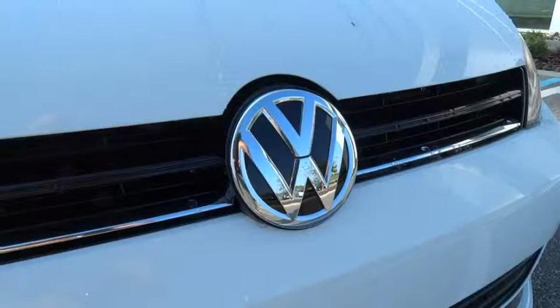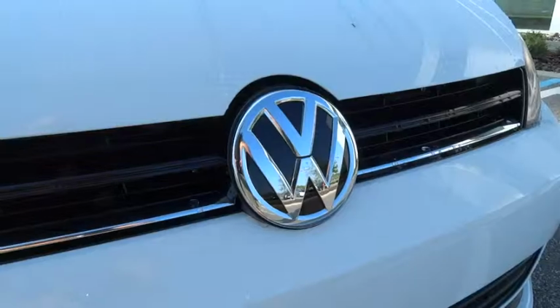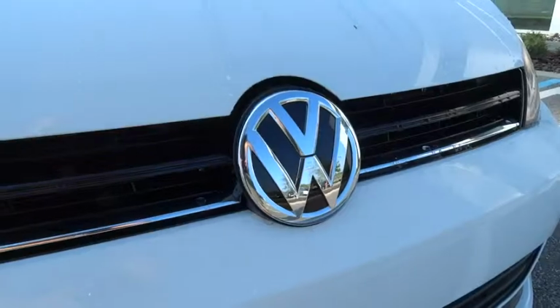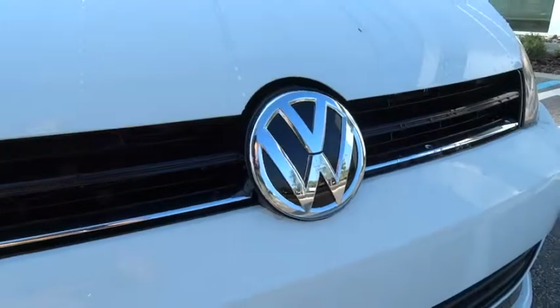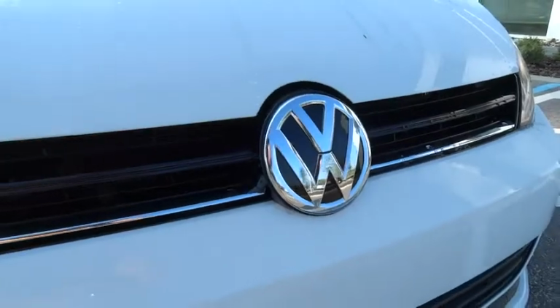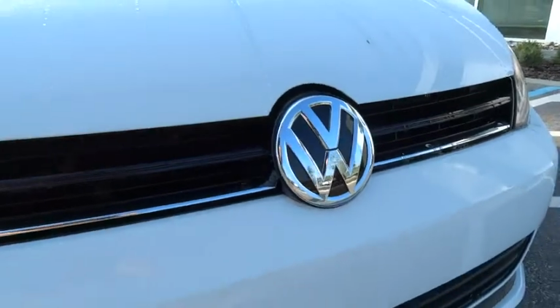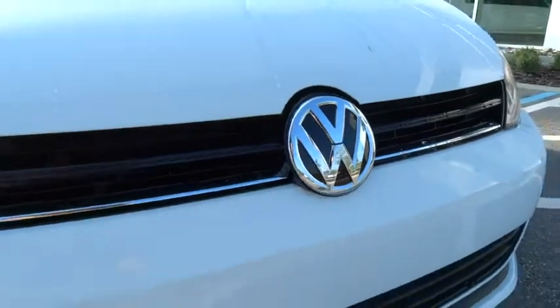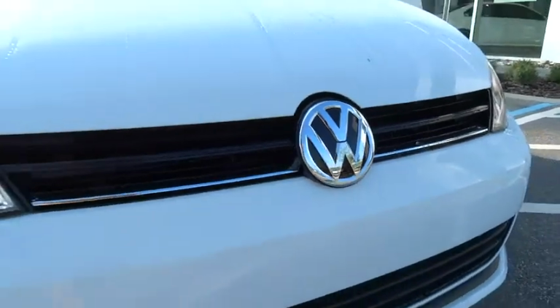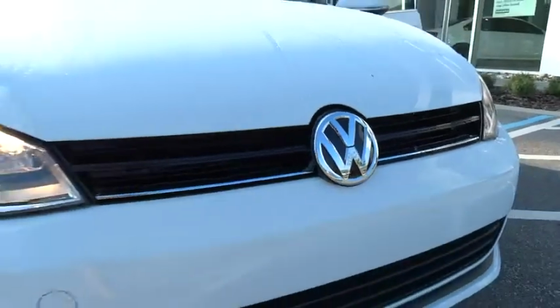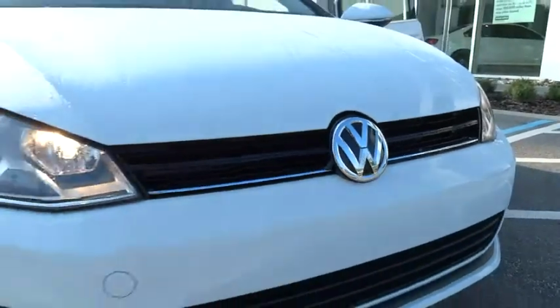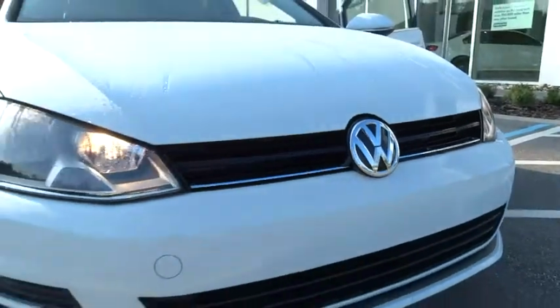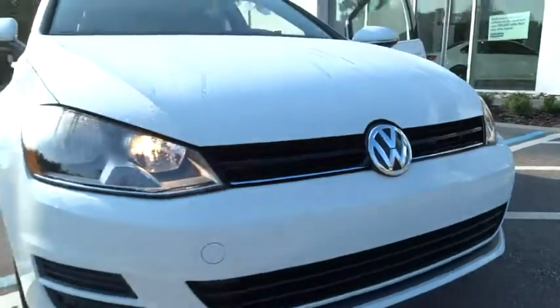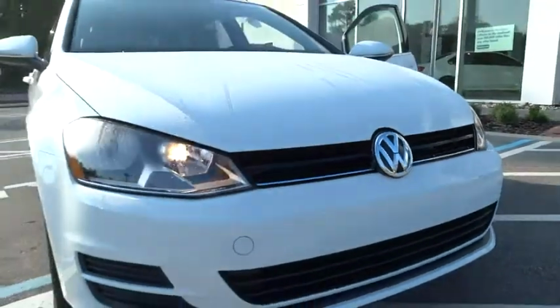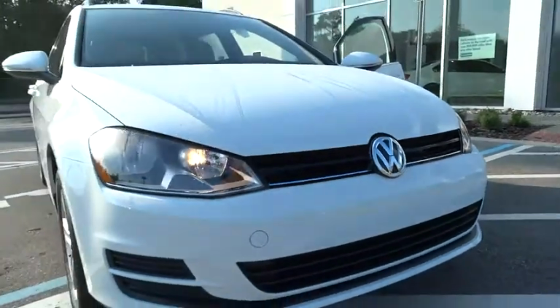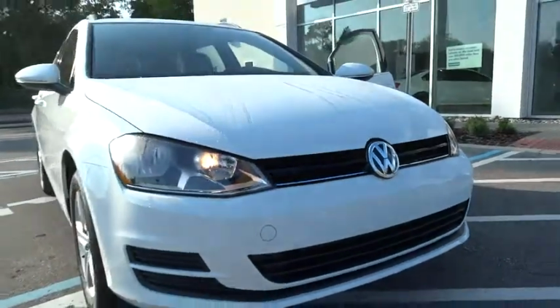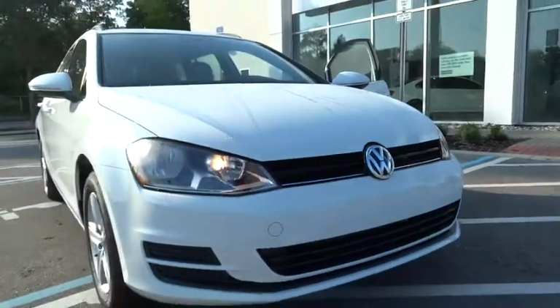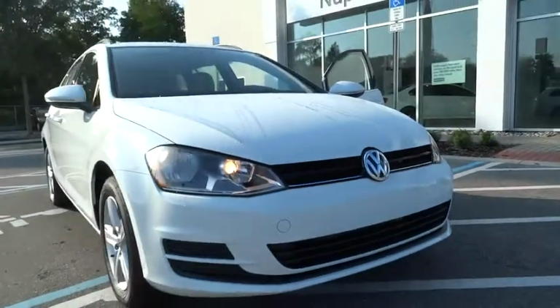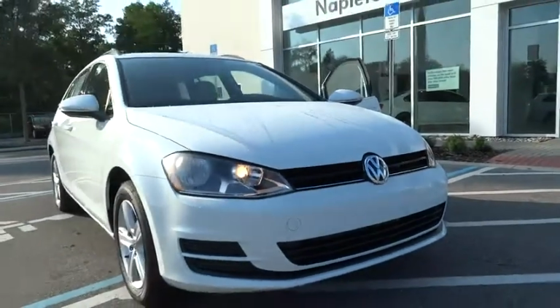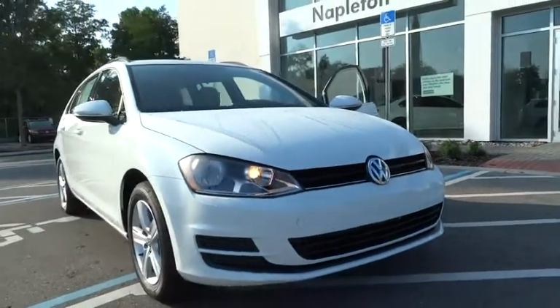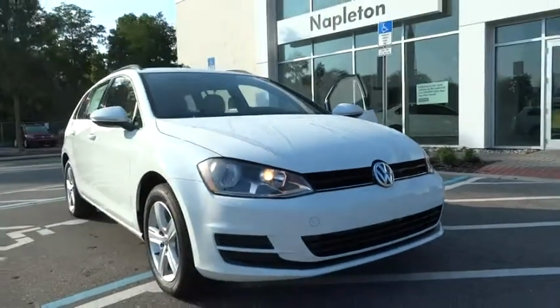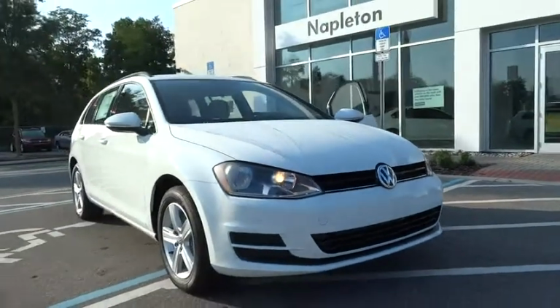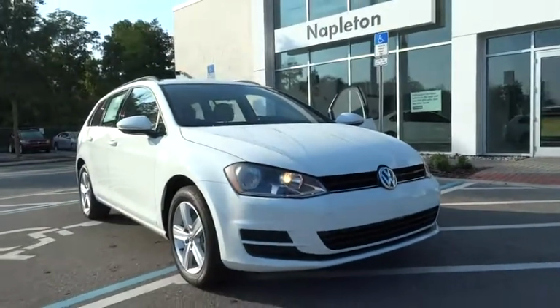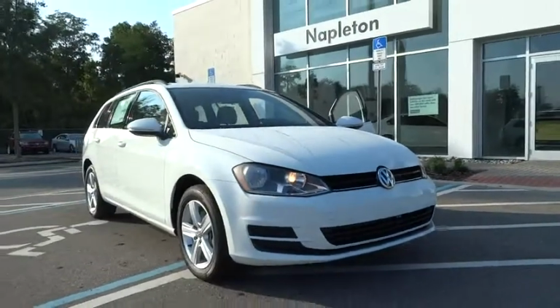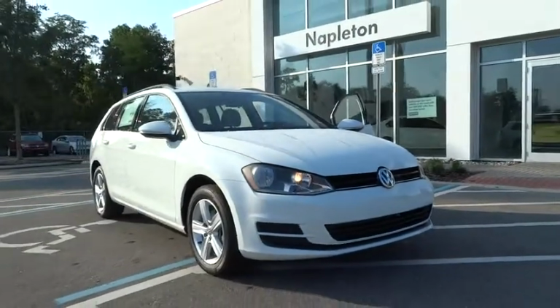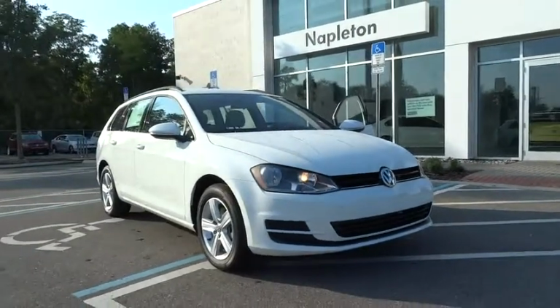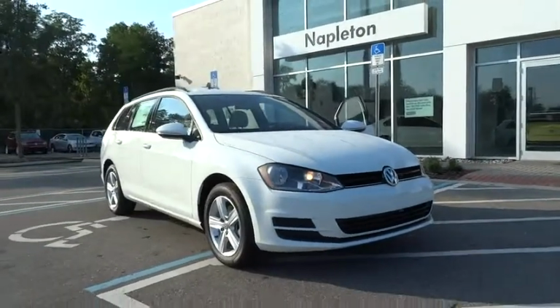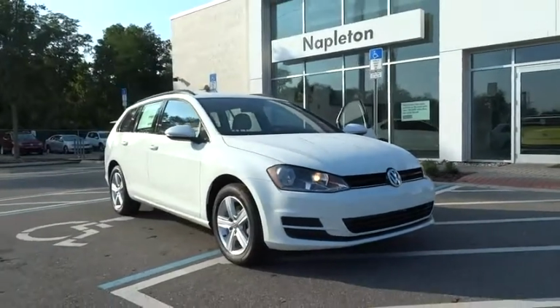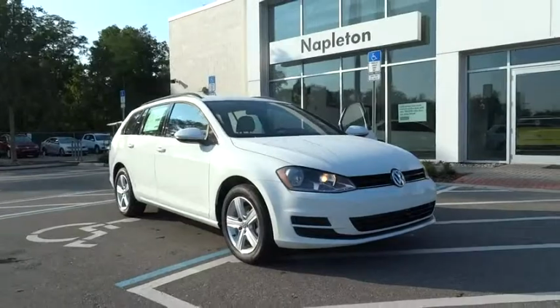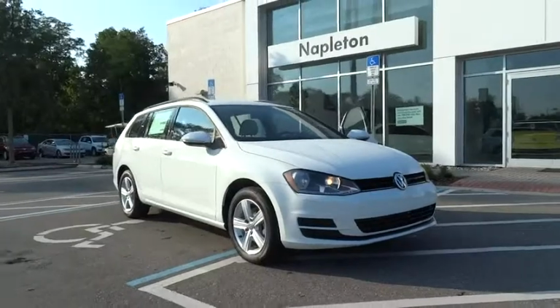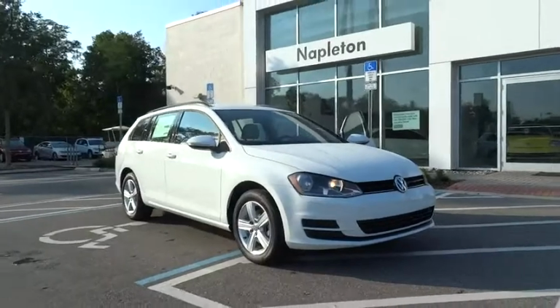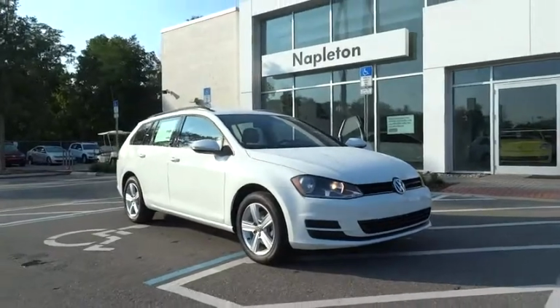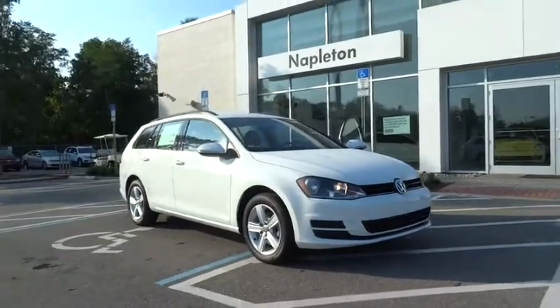2015 Golf. It's the original fun-to-drive hatchback. Drive one today.